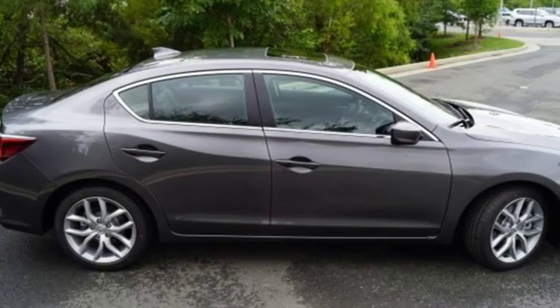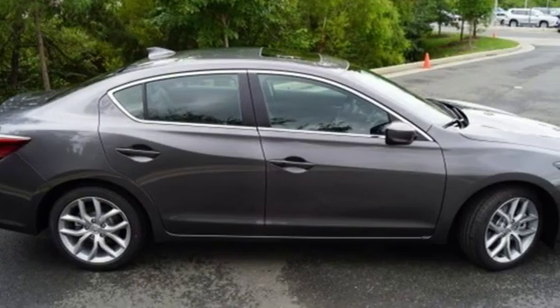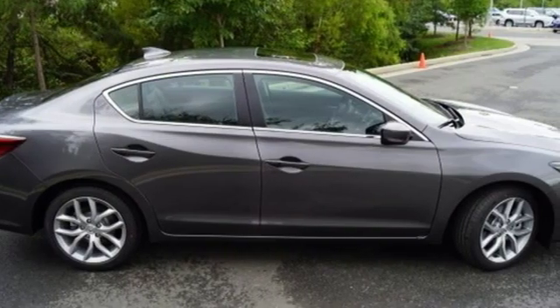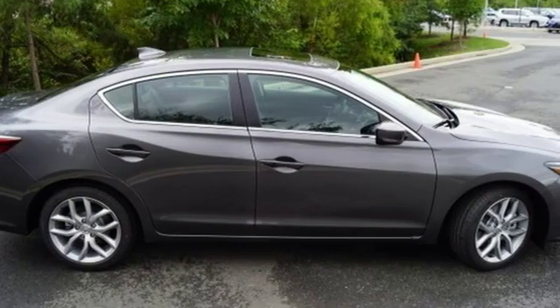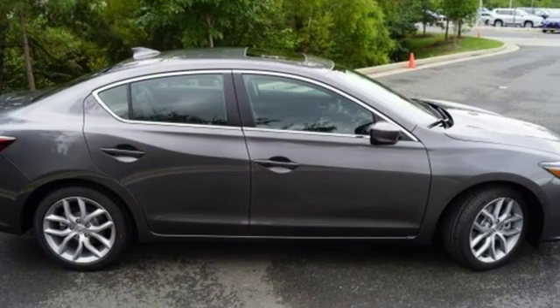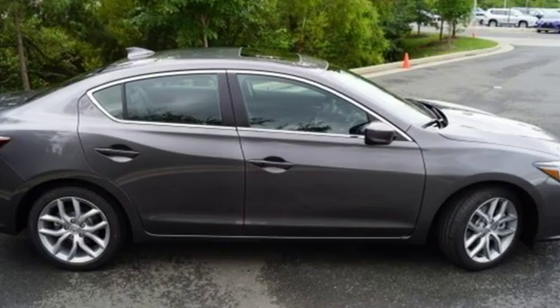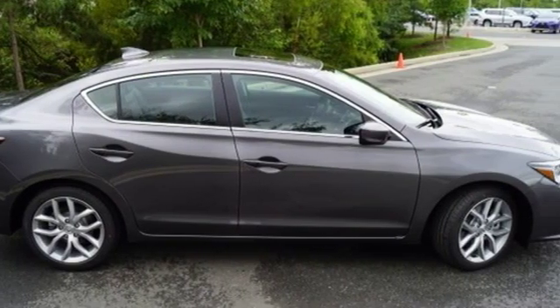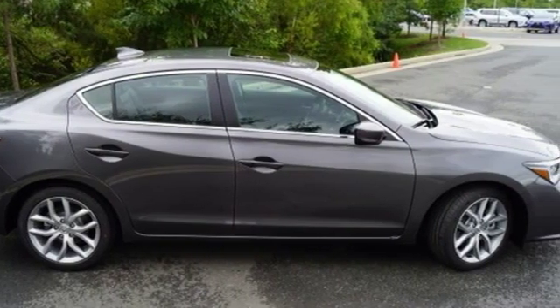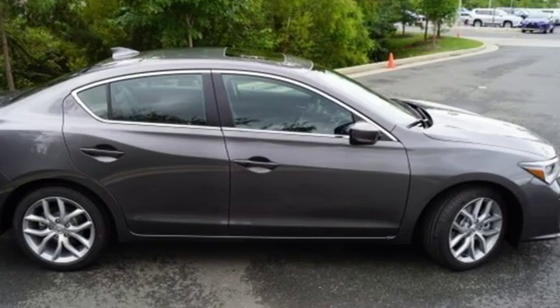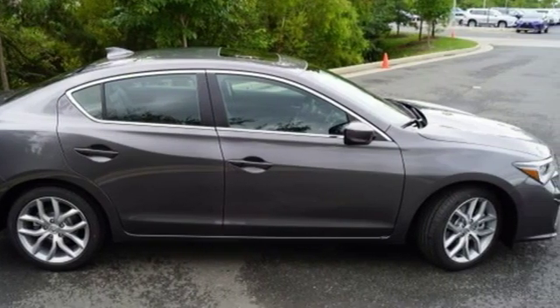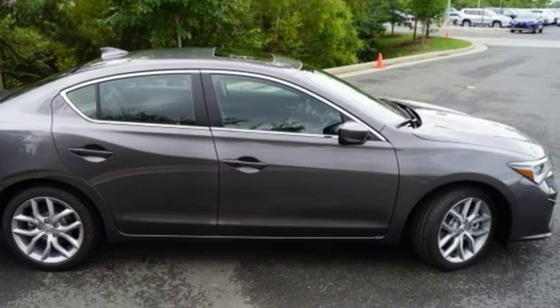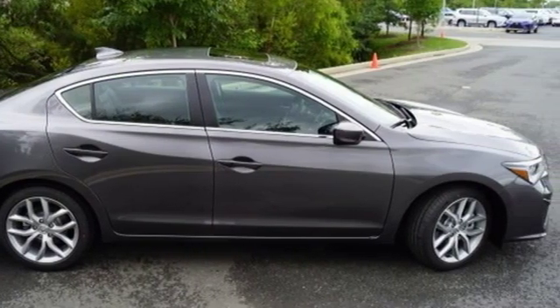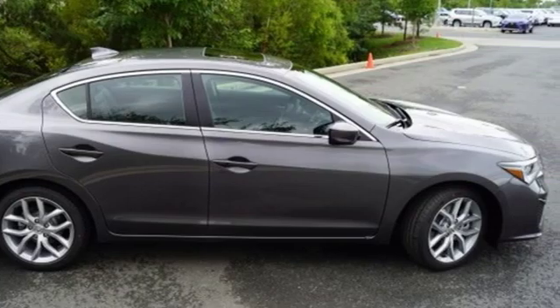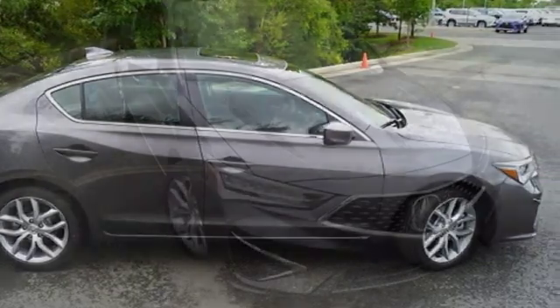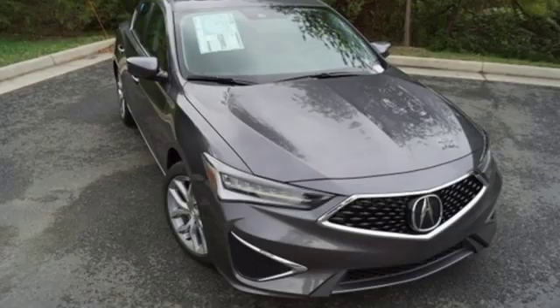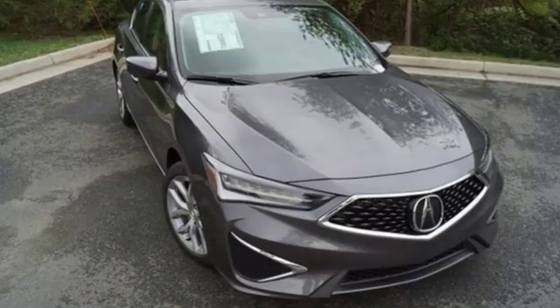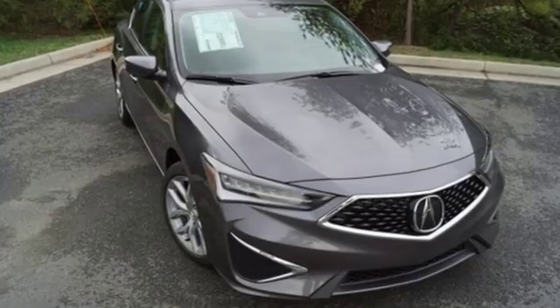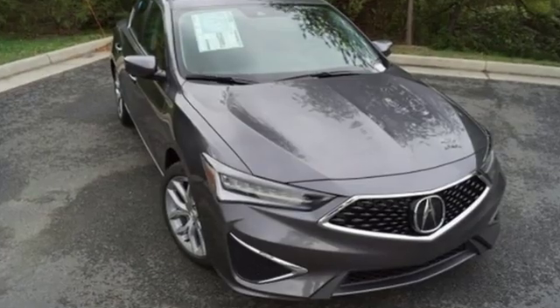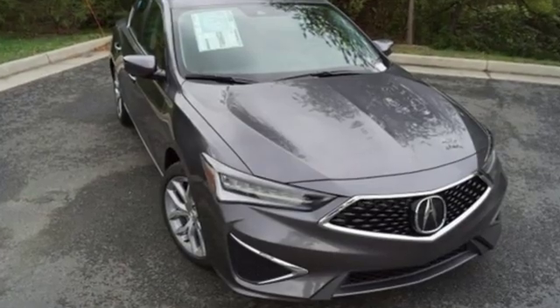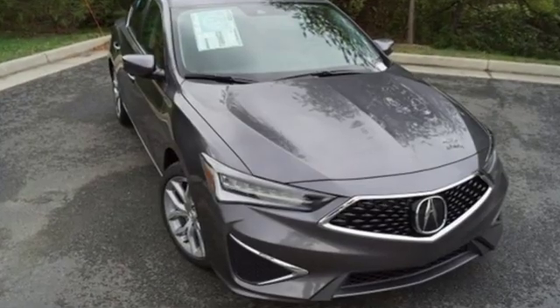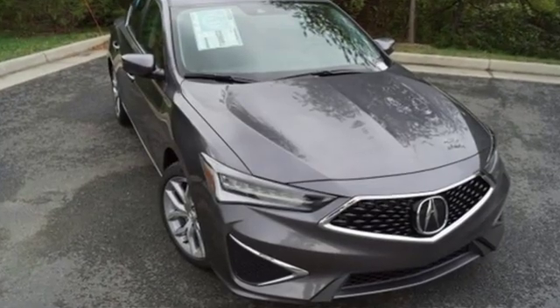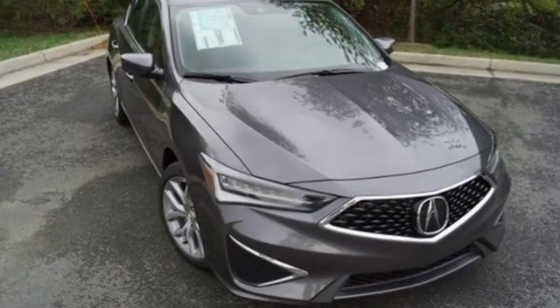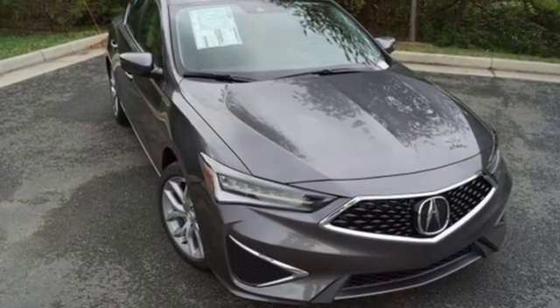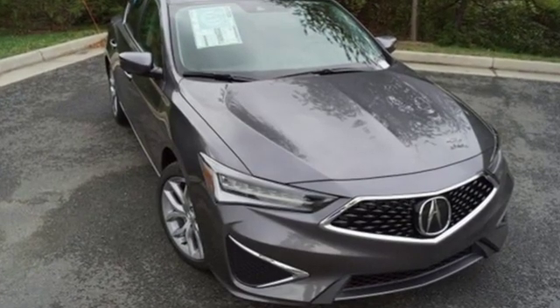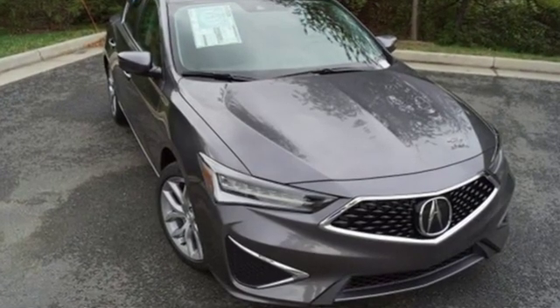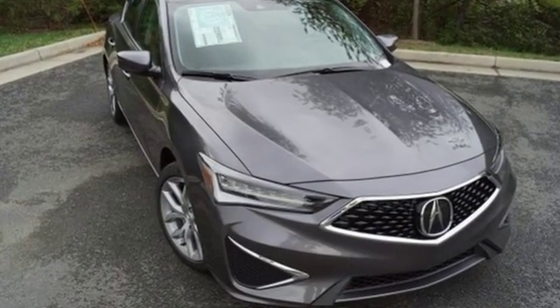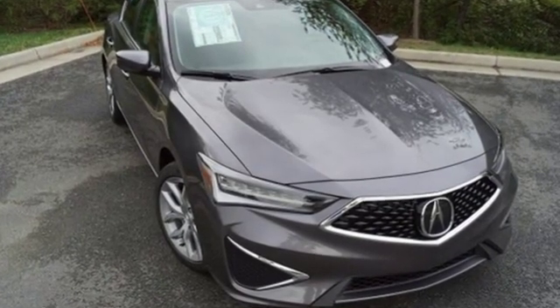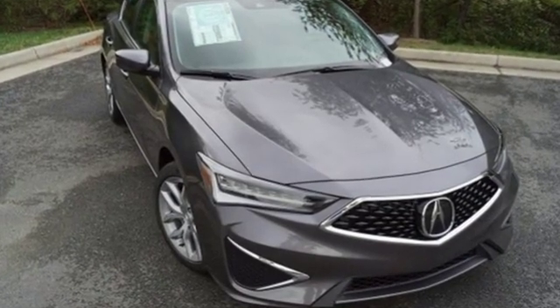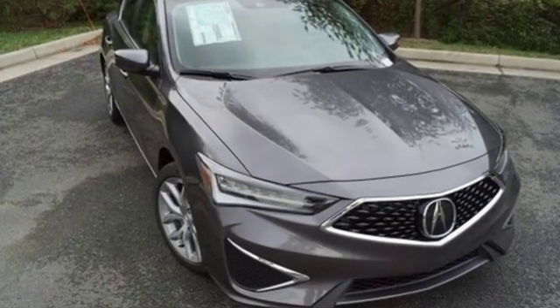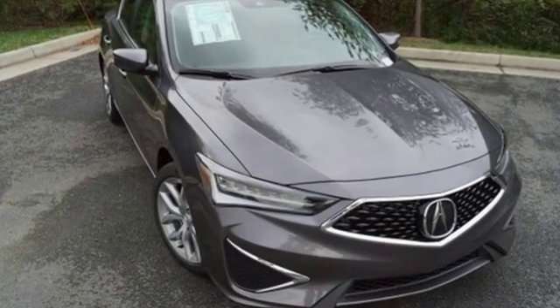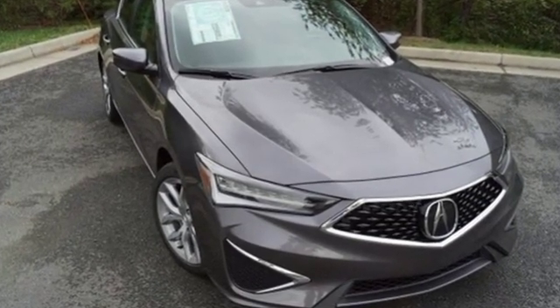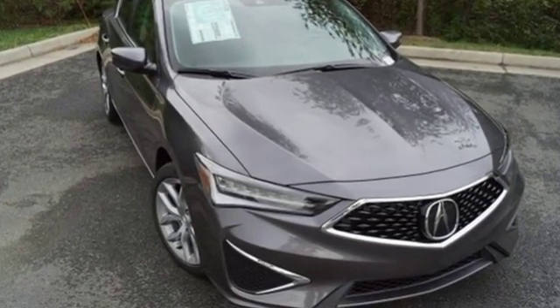Luxury performance Acura. If you've been waiting for the perfect time for a test drive, the time is now. Experience it today.